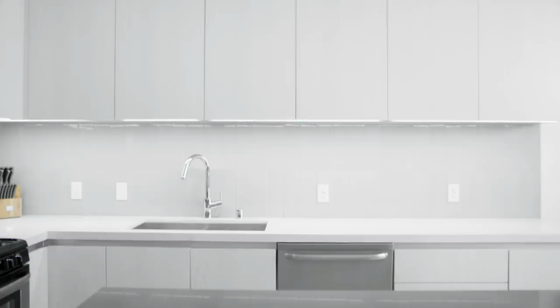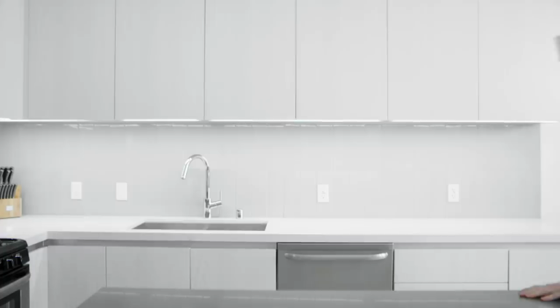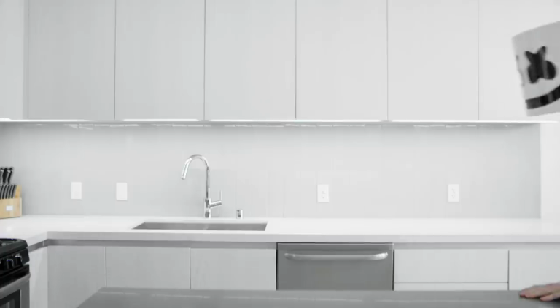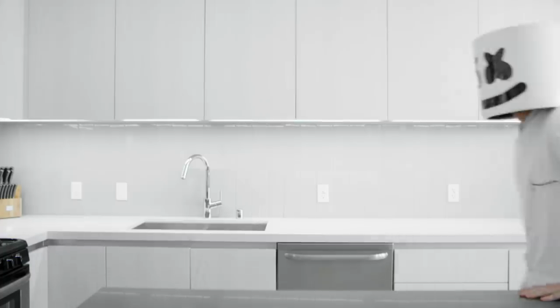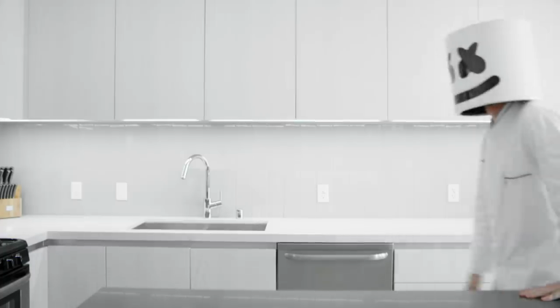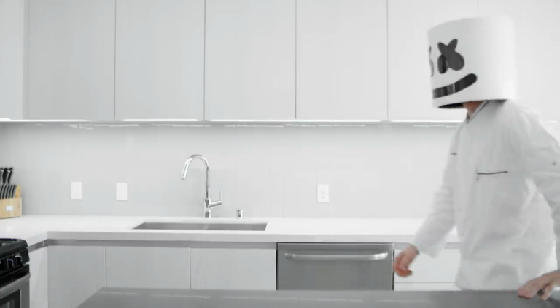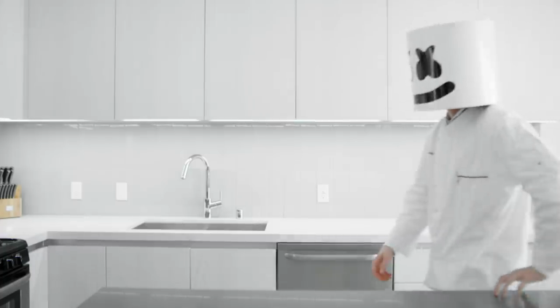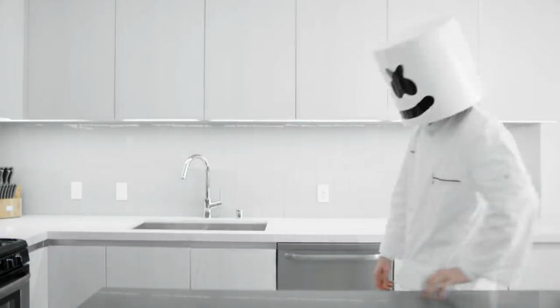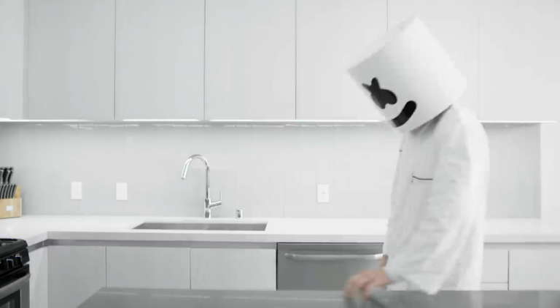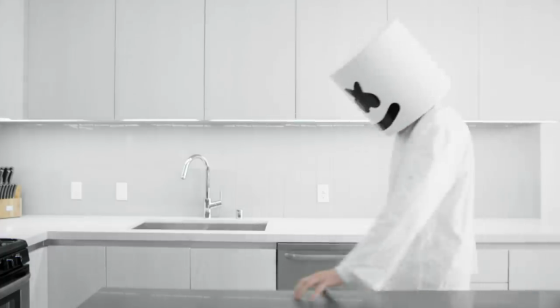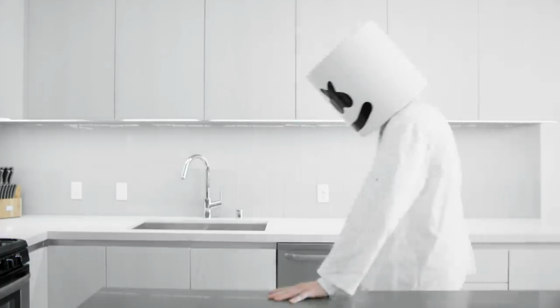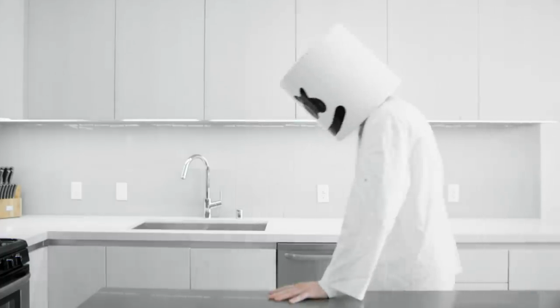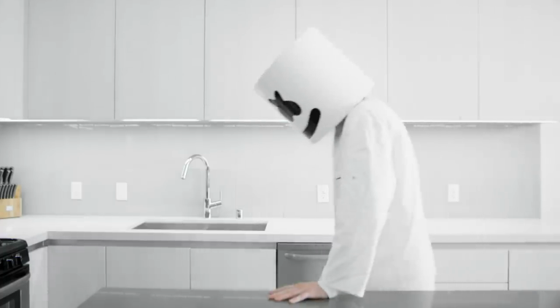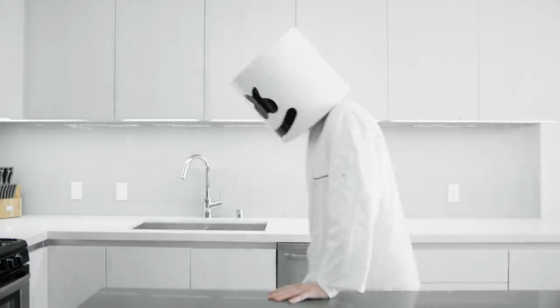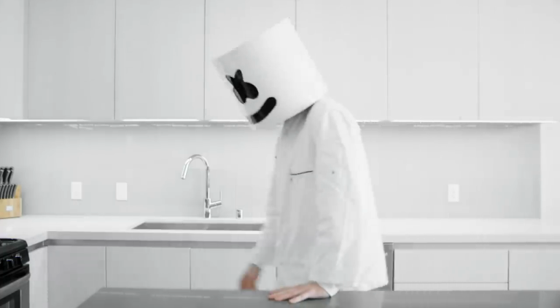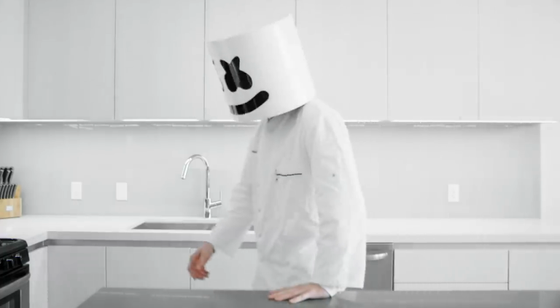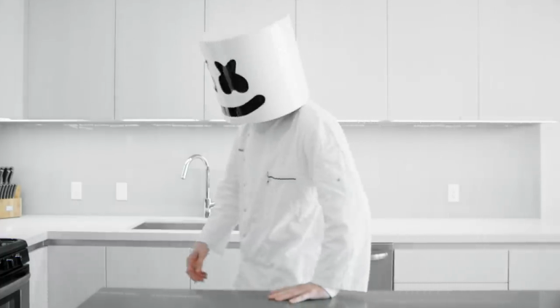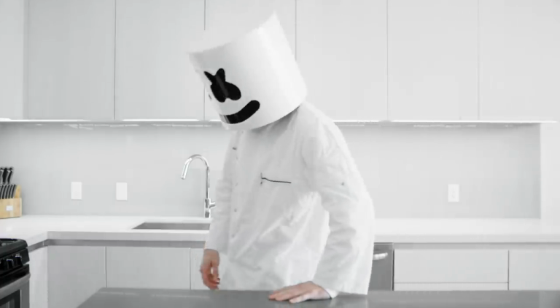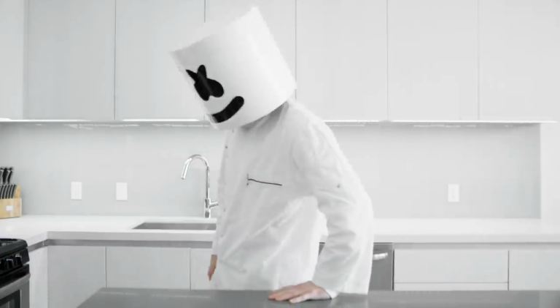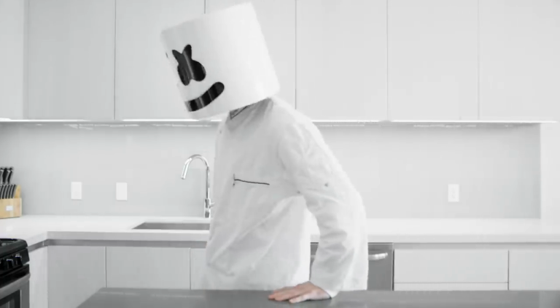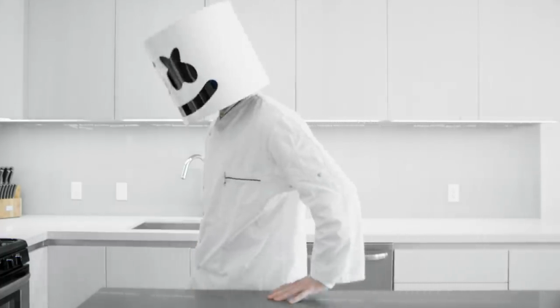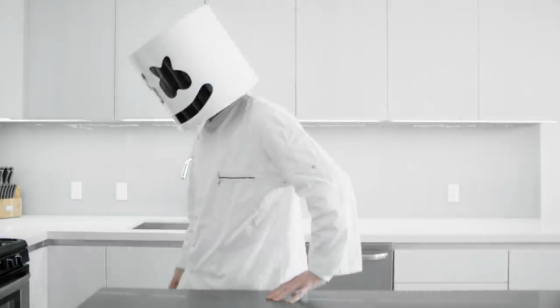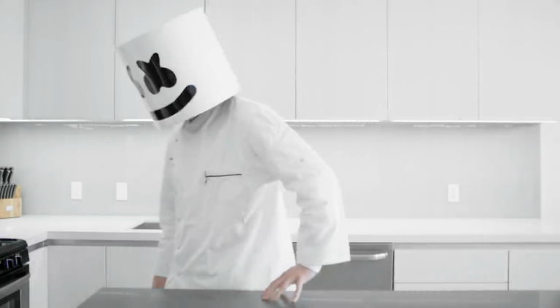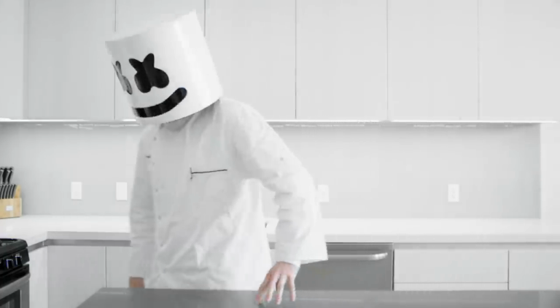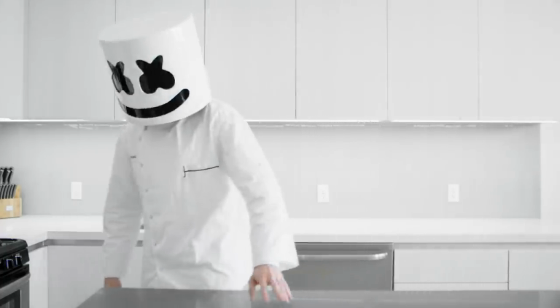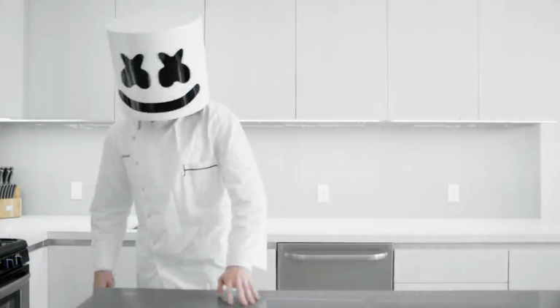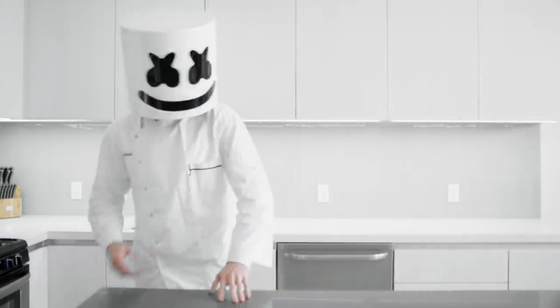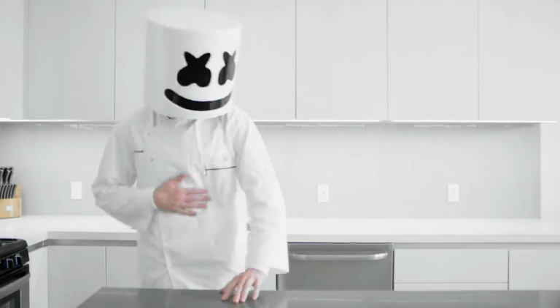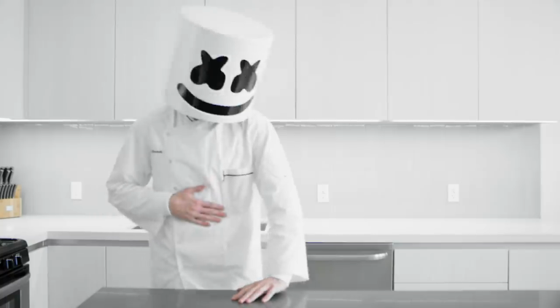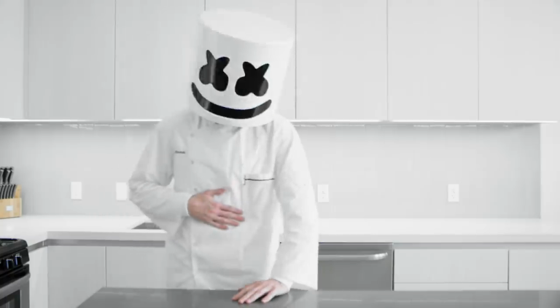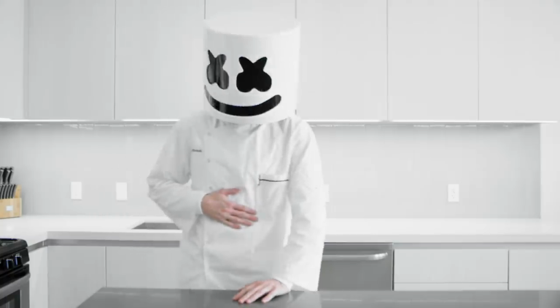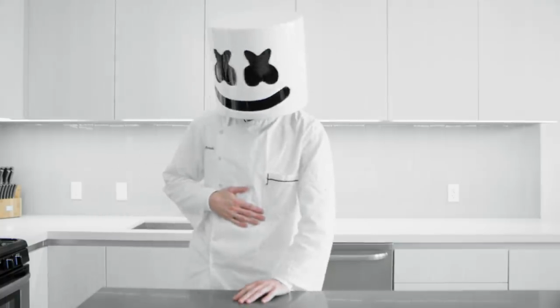Happy Tuesday, Mellow Gang, and welcome back to Cooking with Marshmallow.